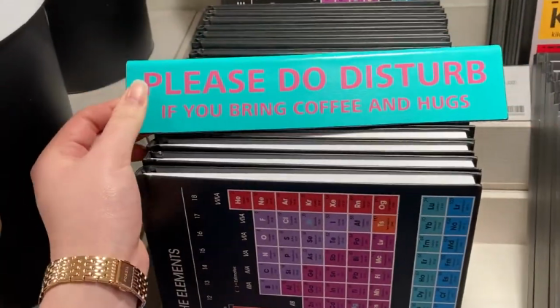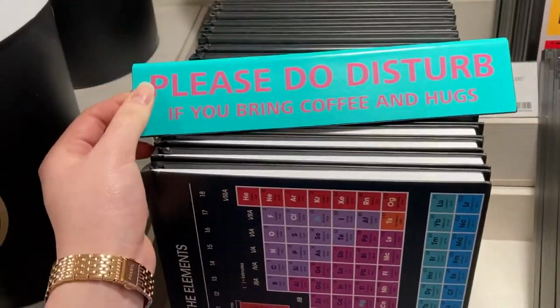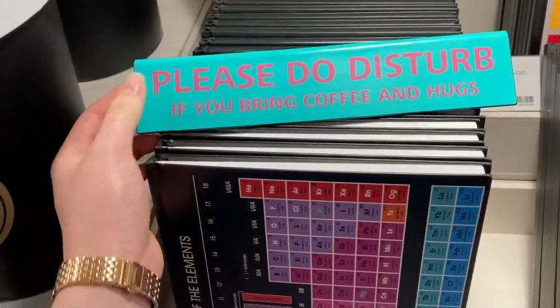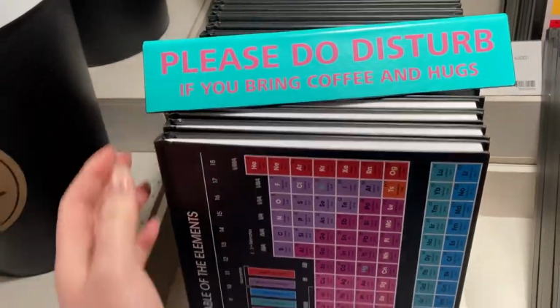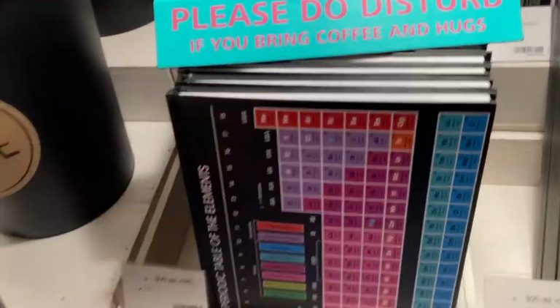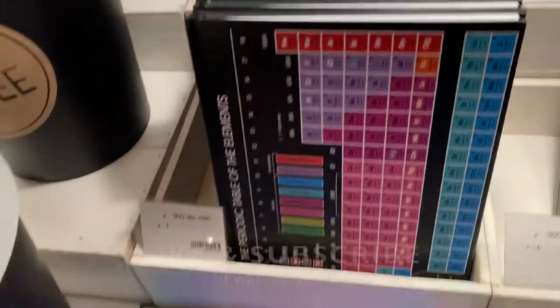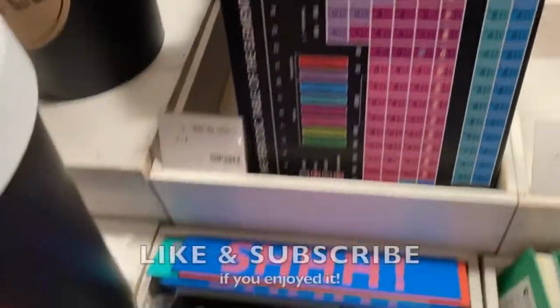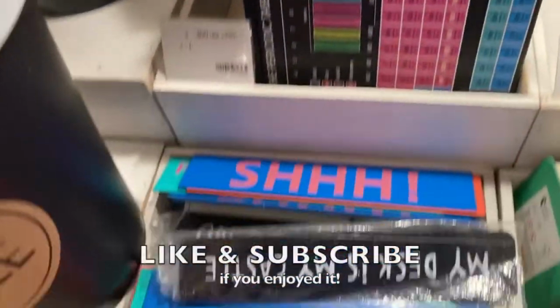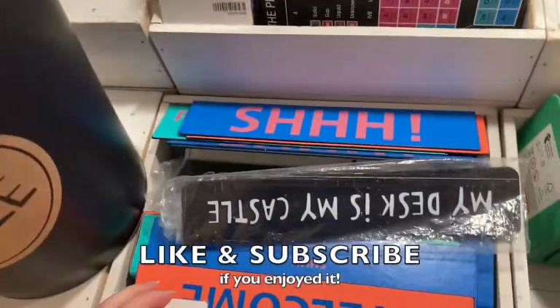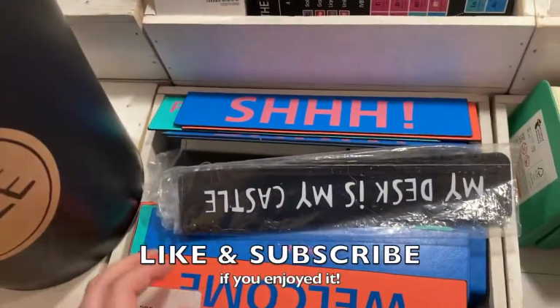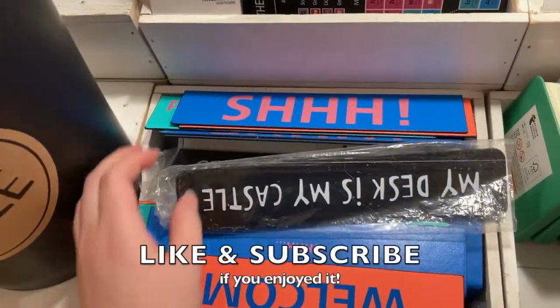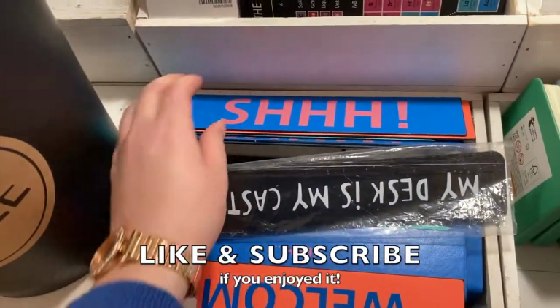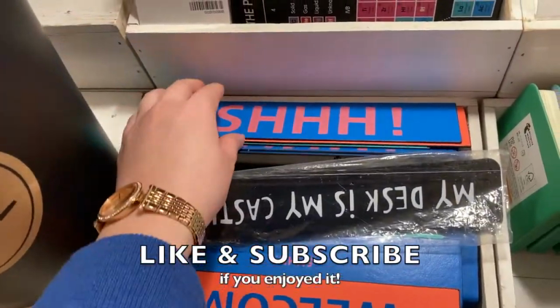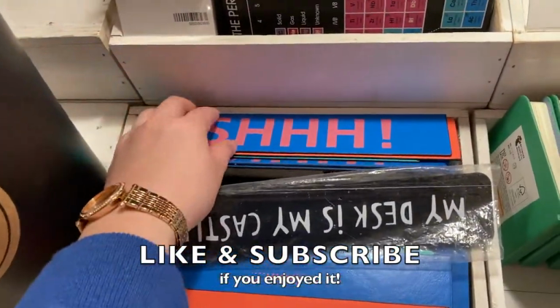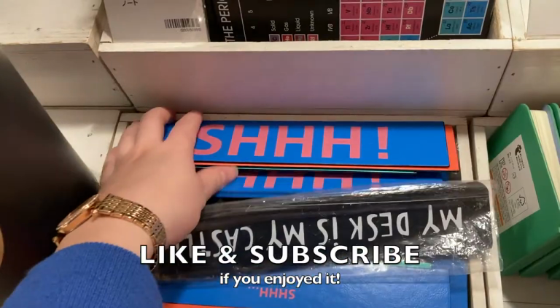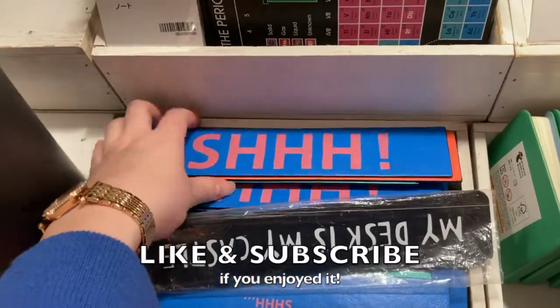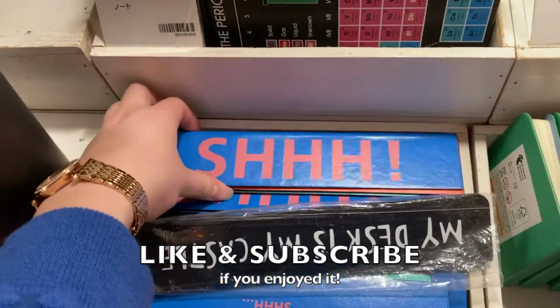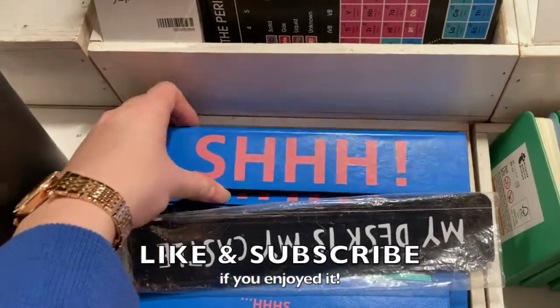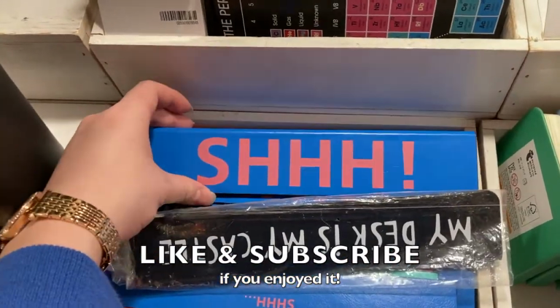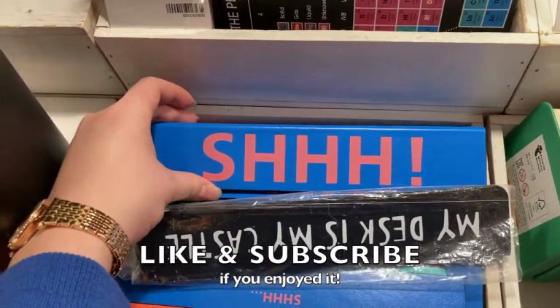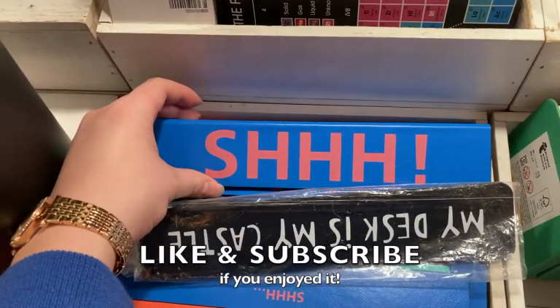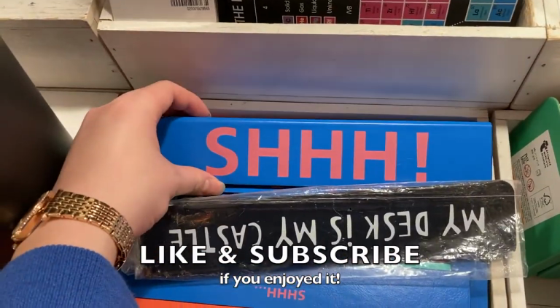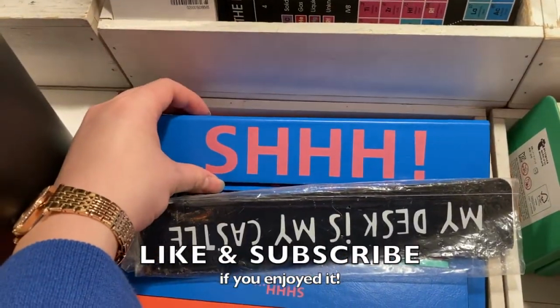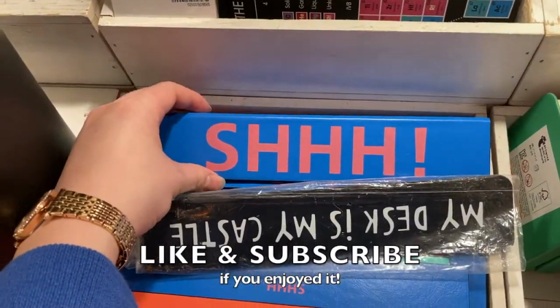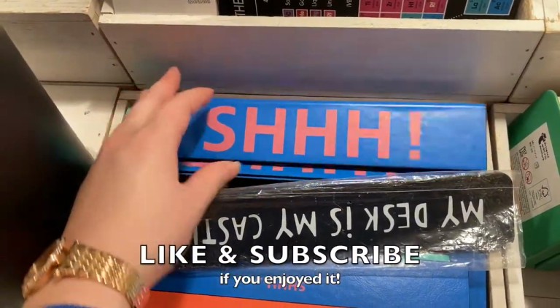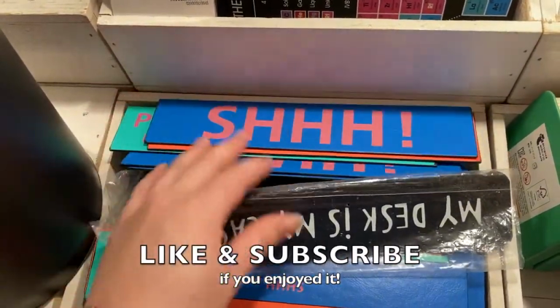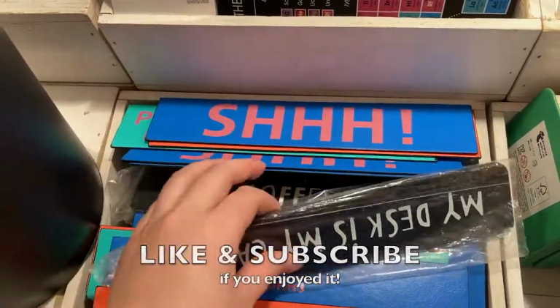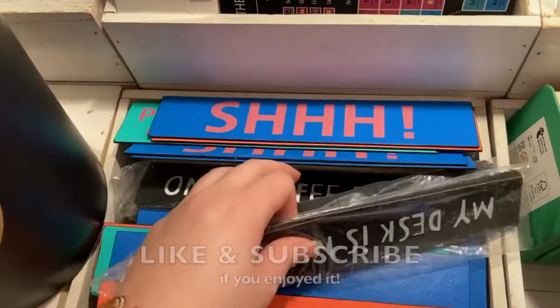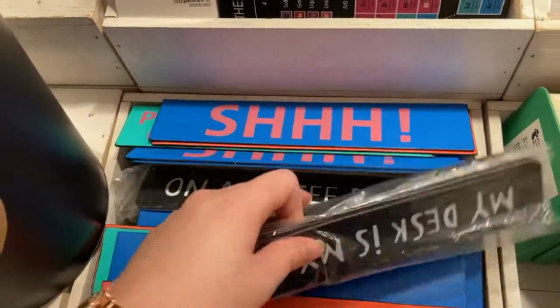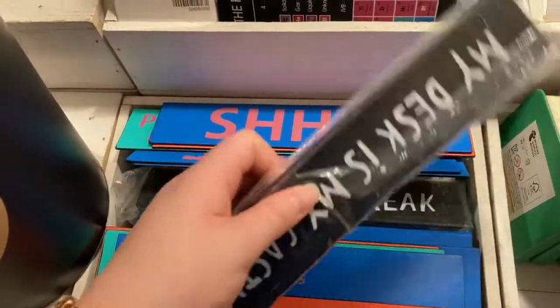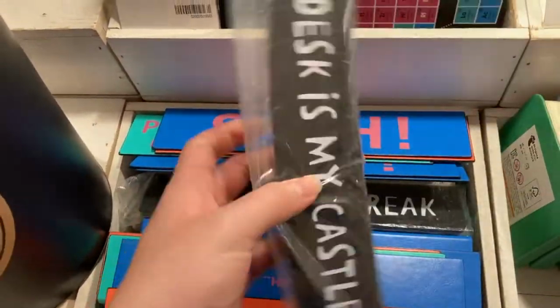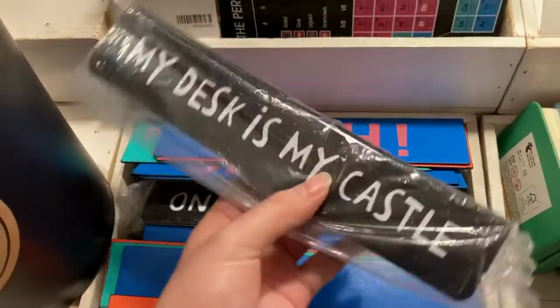Alright guys, that is the end of this video. I hope you enjoyed it — if you did, make sure to like and subscribe so I know to make more of these, and I'll see you in my next one.